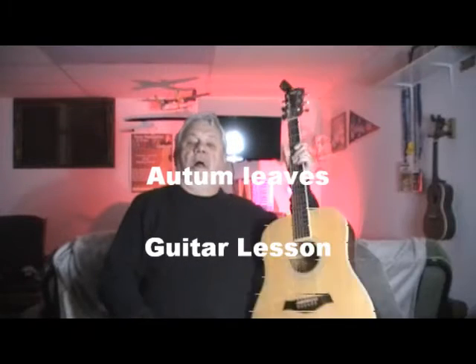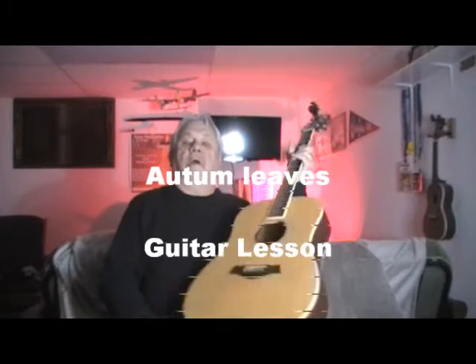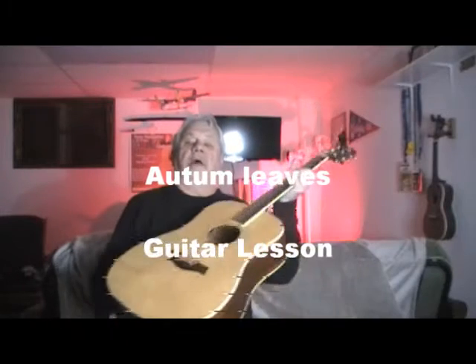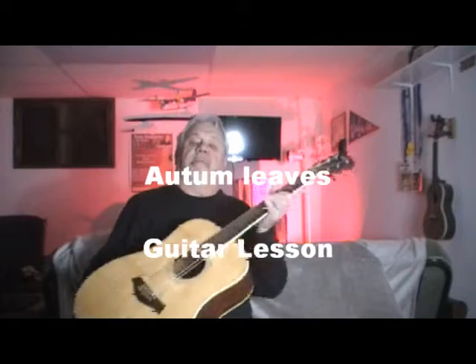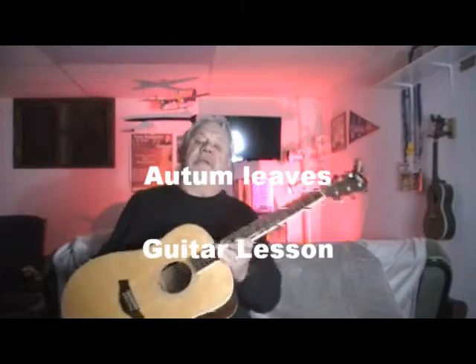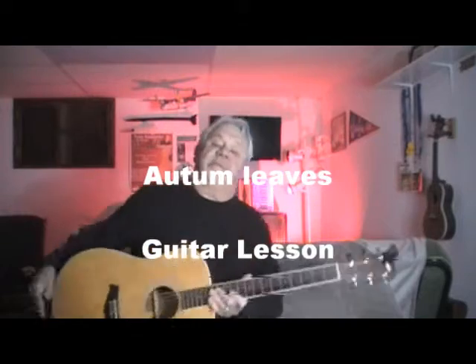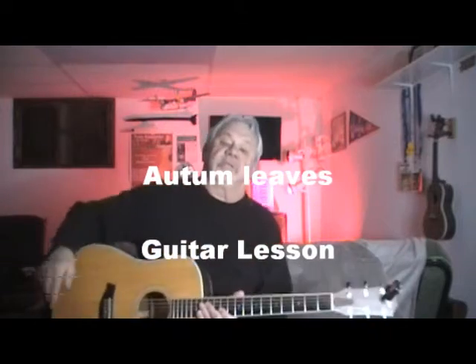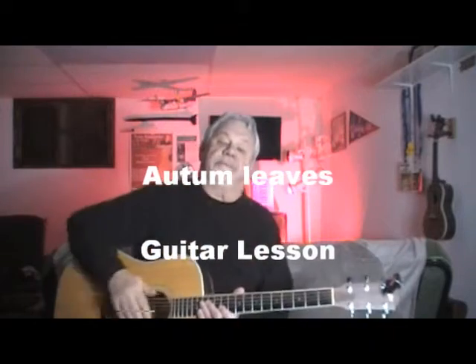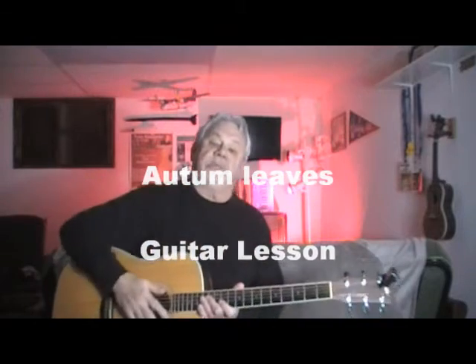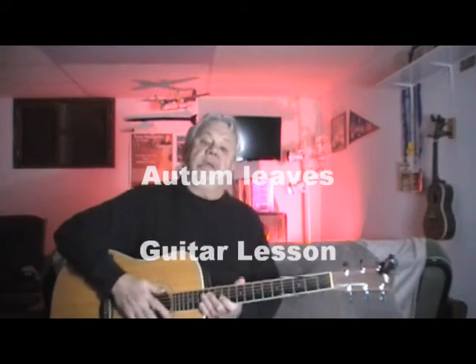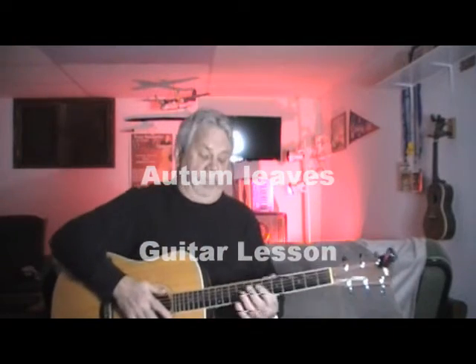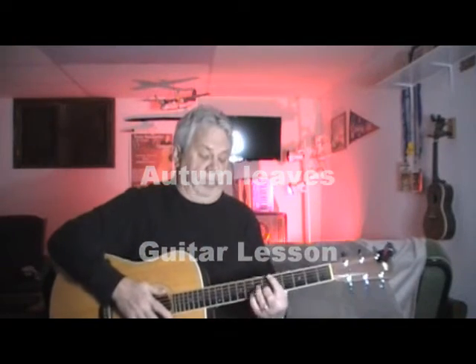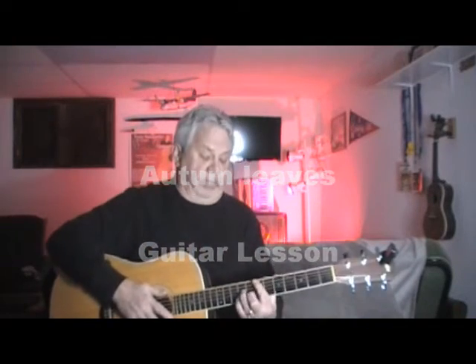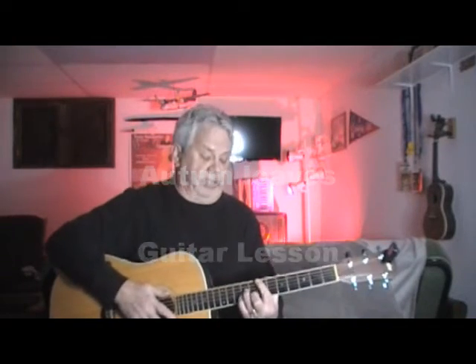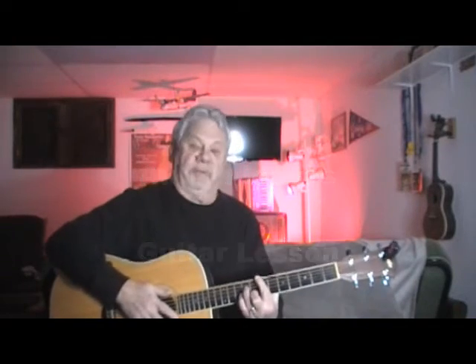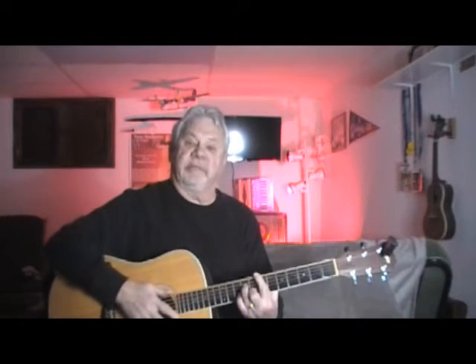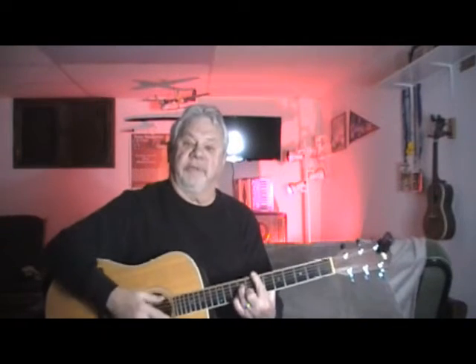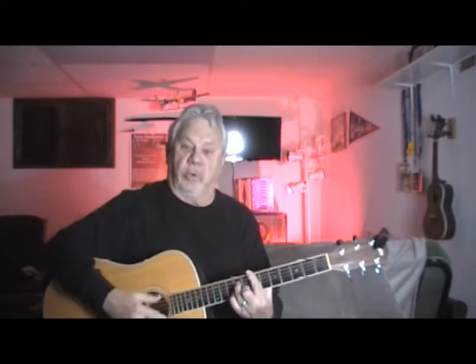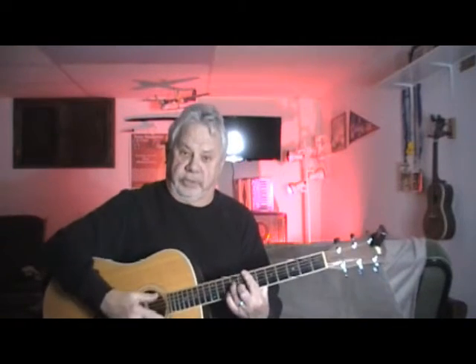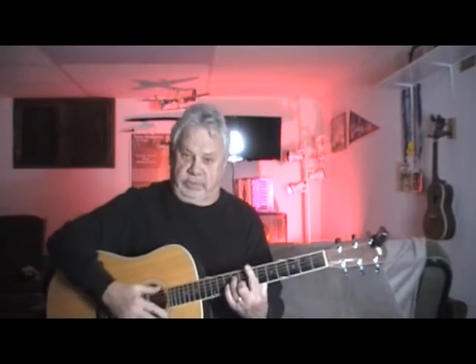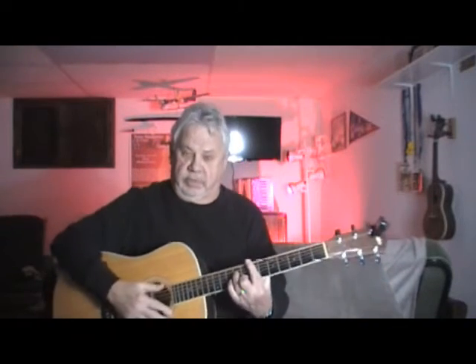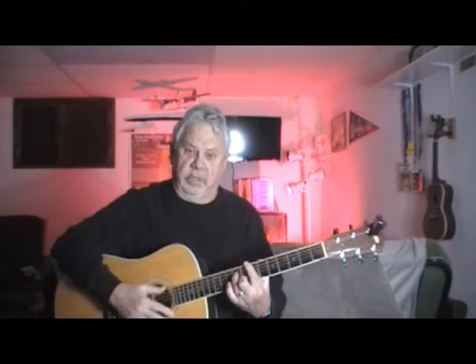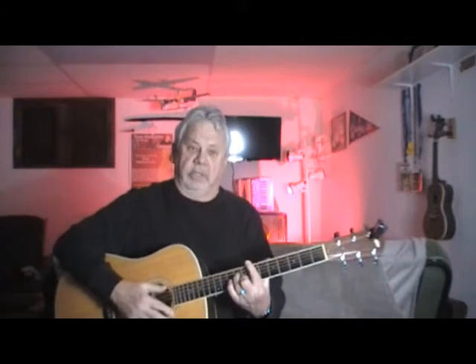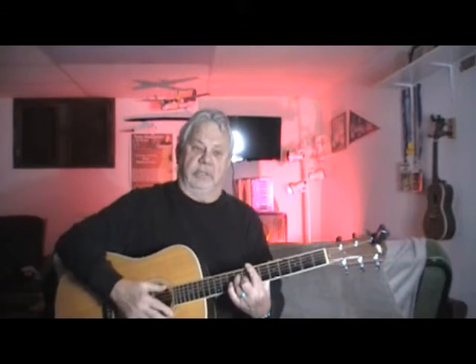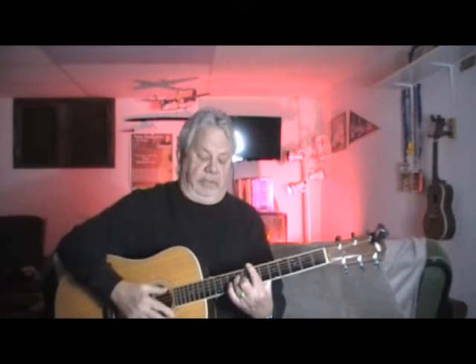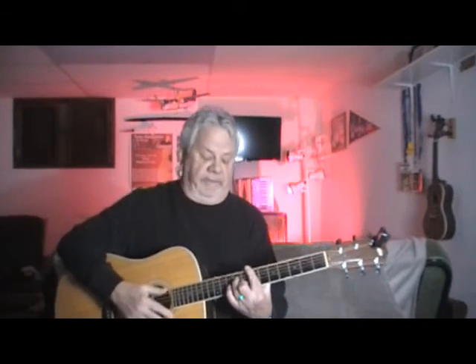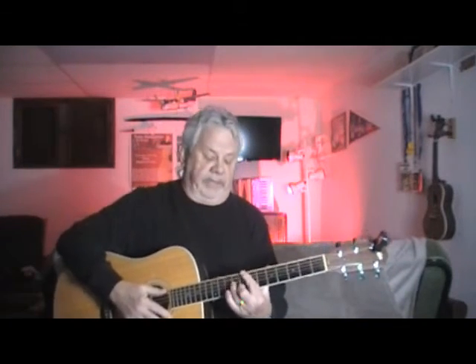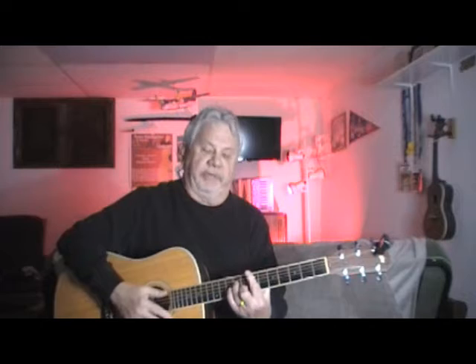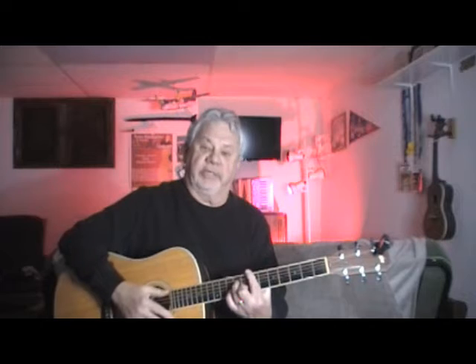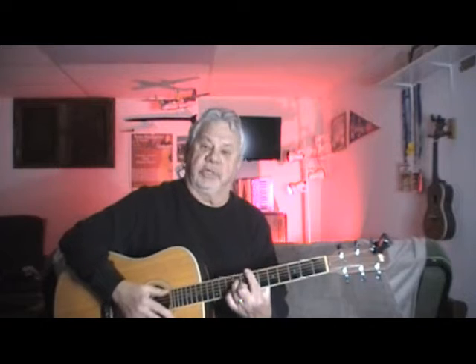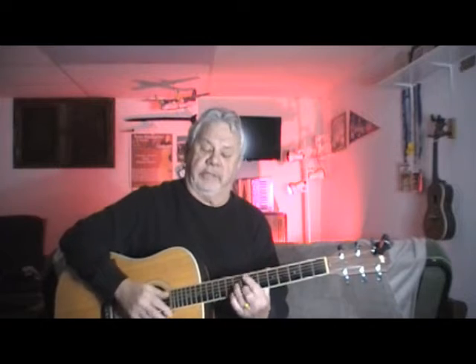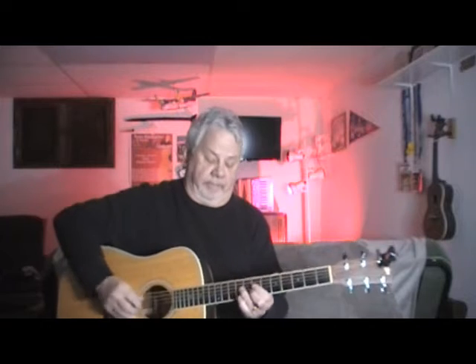Okay, Autumn Leaves. I'm going to just play some of the chords and give you an explanation on it.